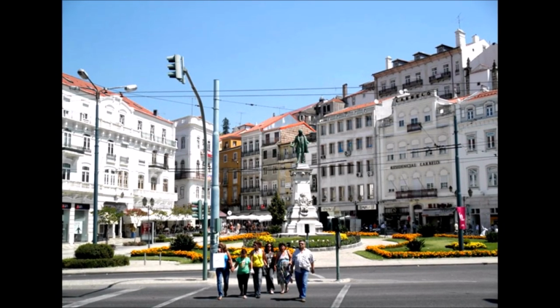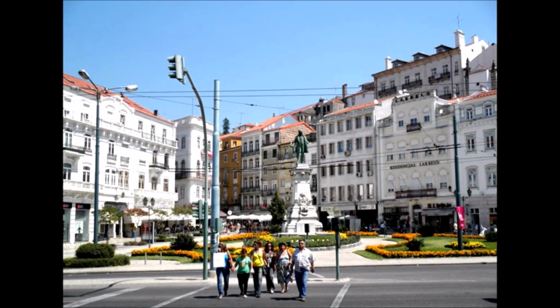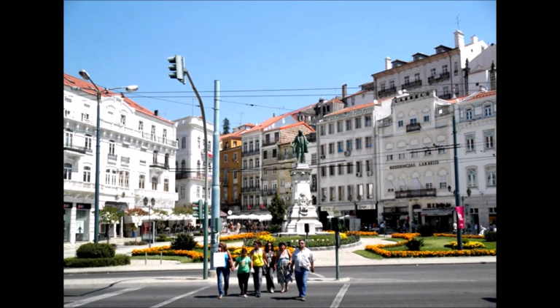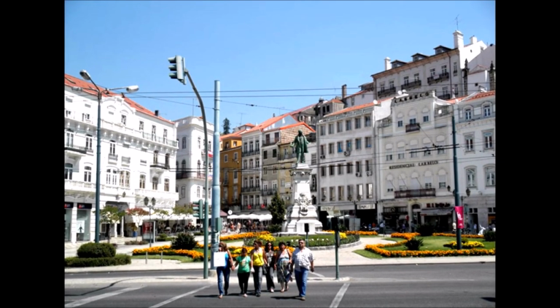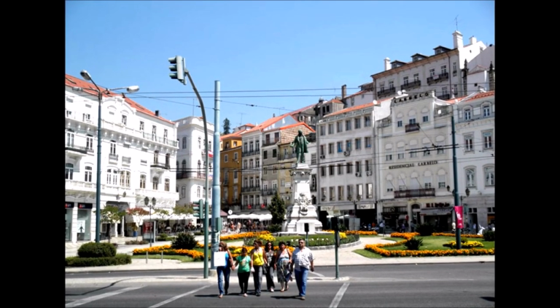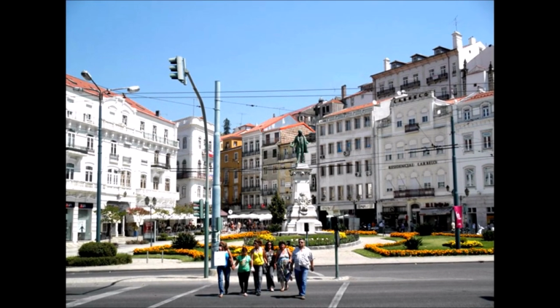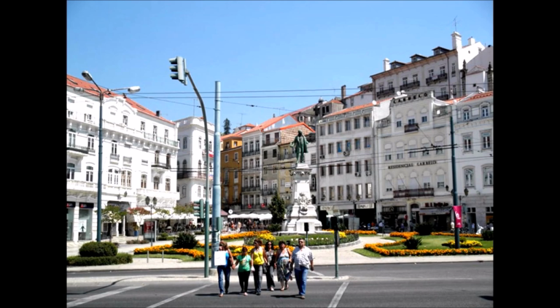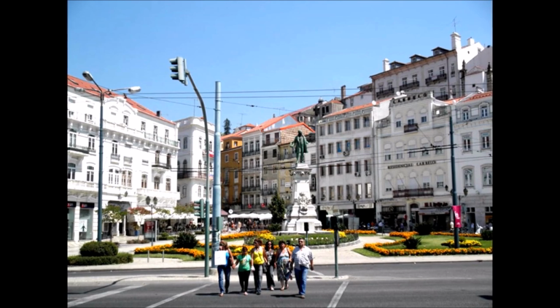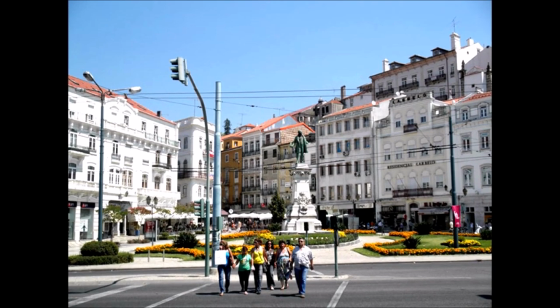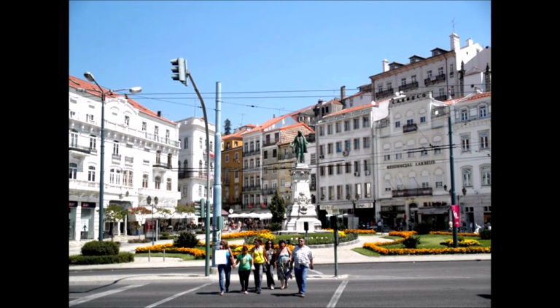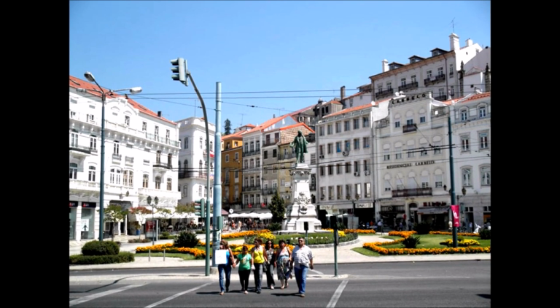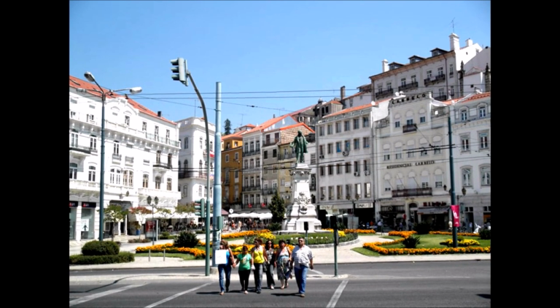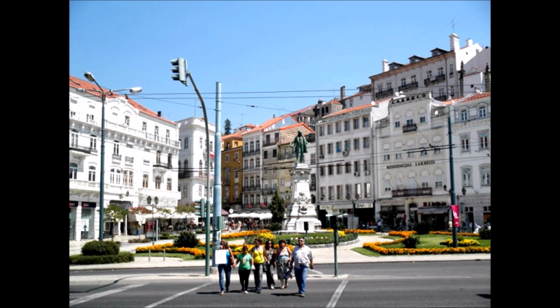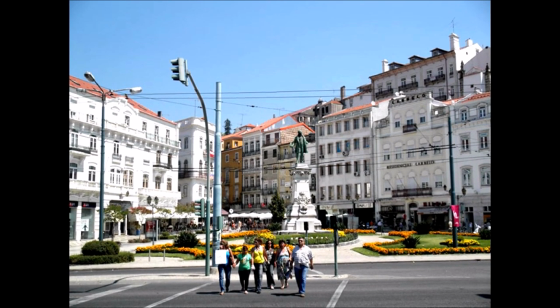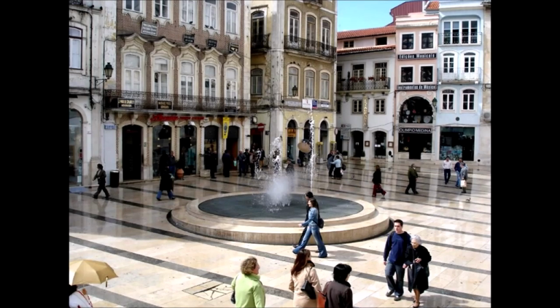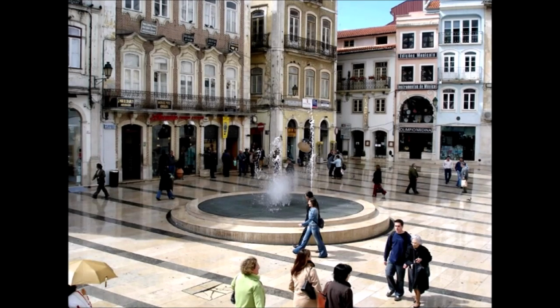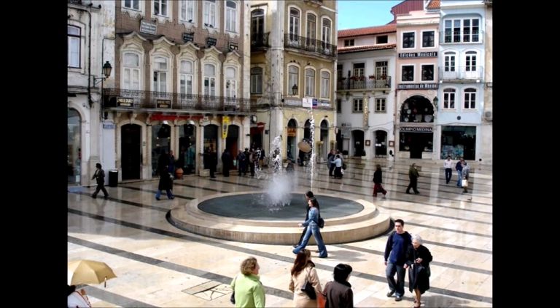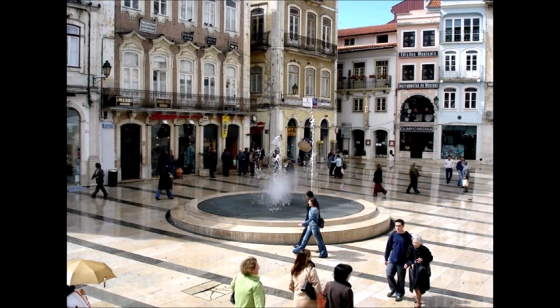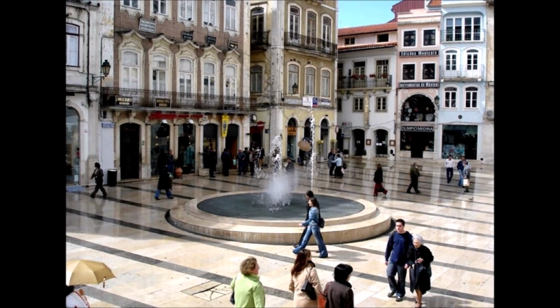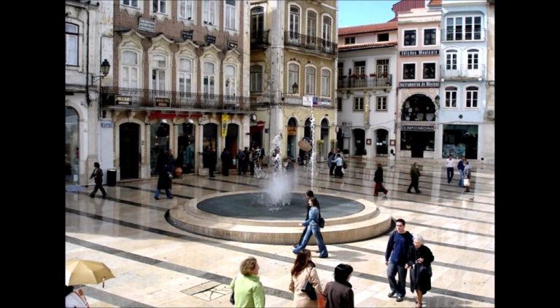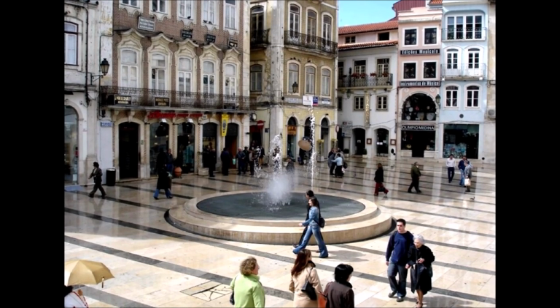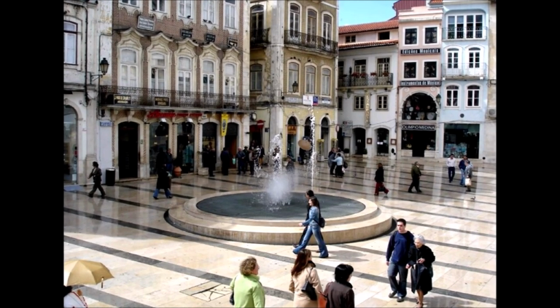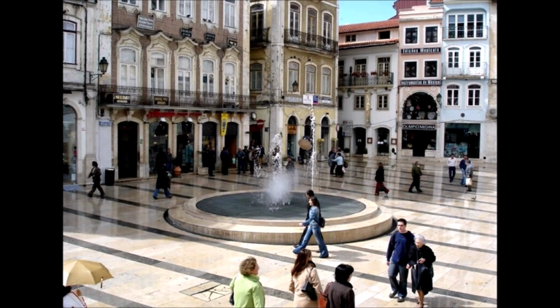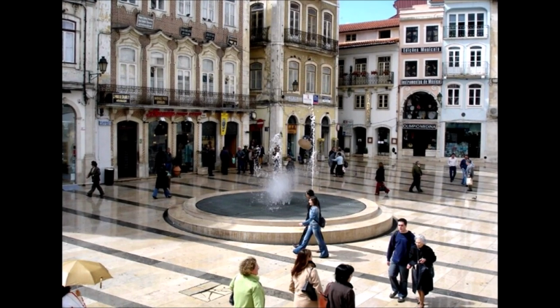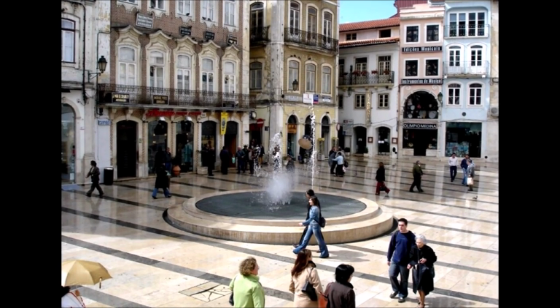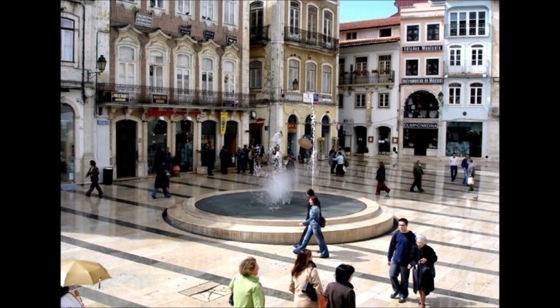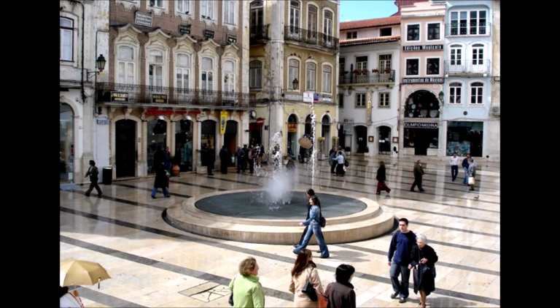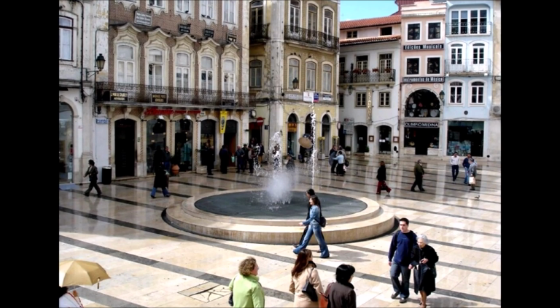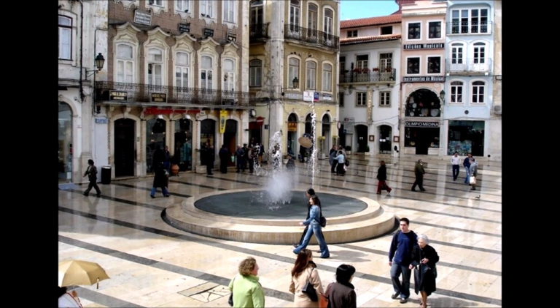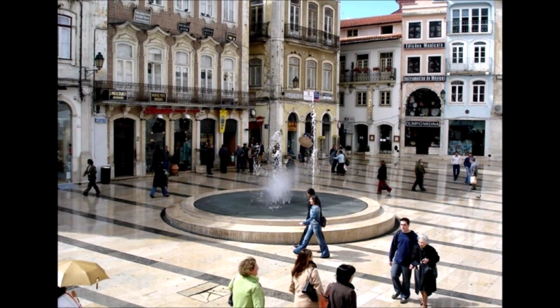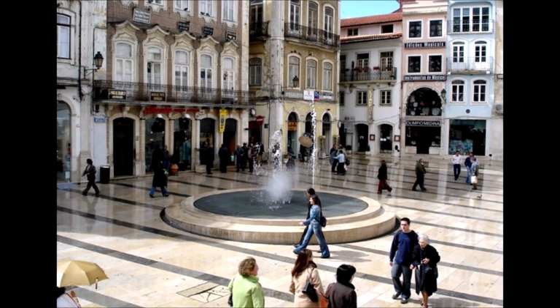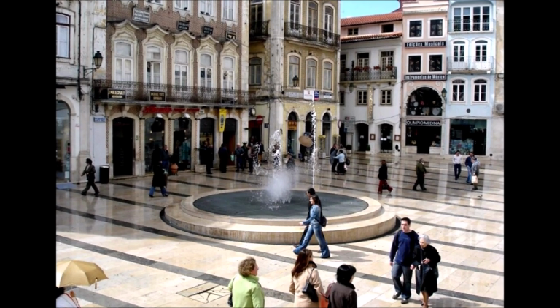The old part of the town has all this great beautiful architecture, pedestrian streets all lined in marble. It can be a bit slick if it's rainy so be careful.